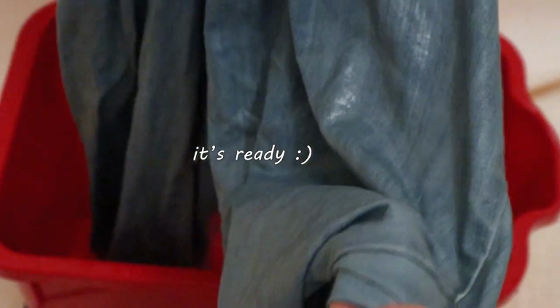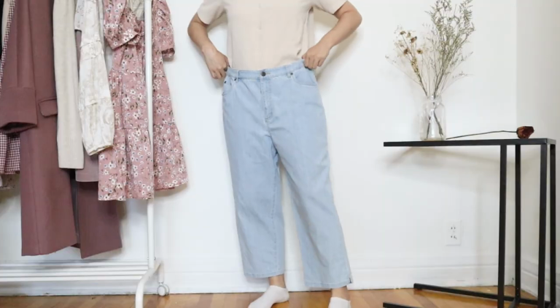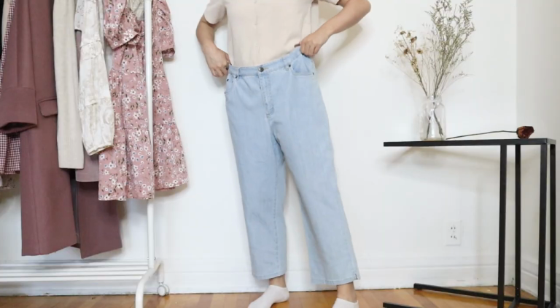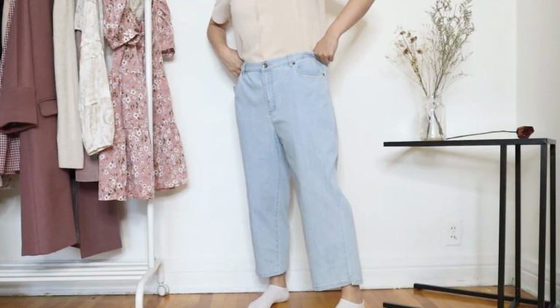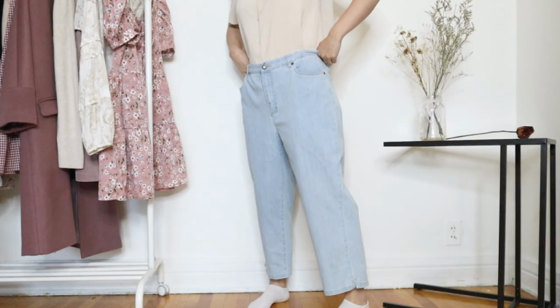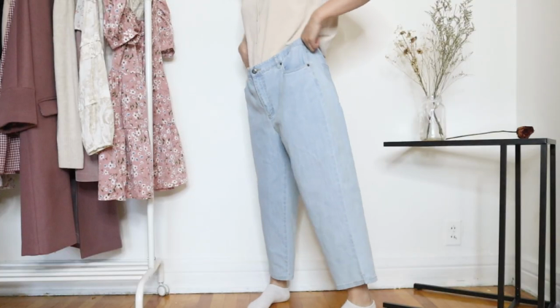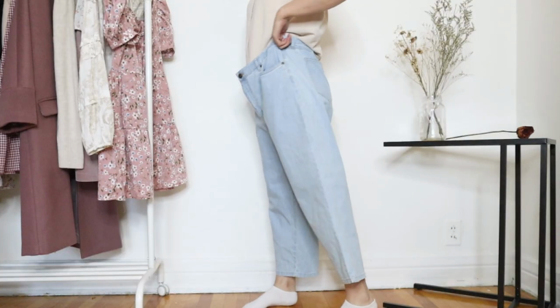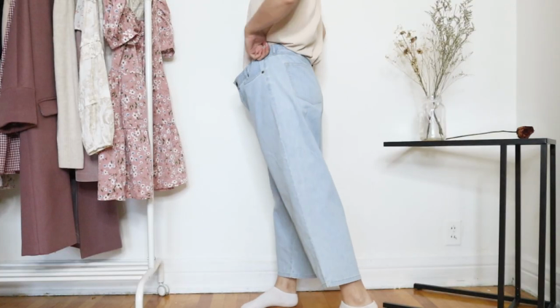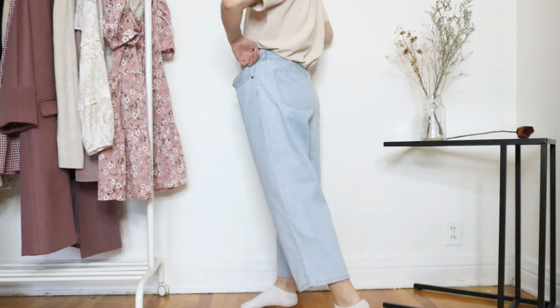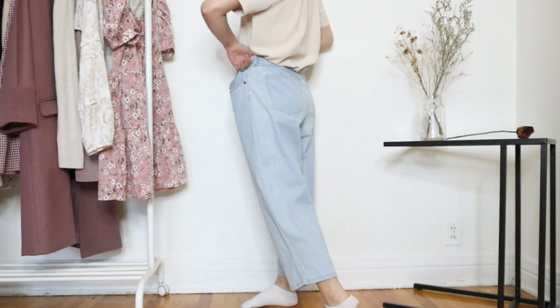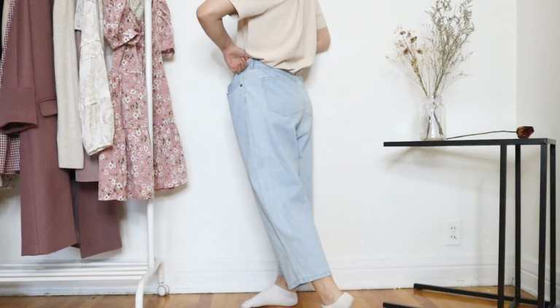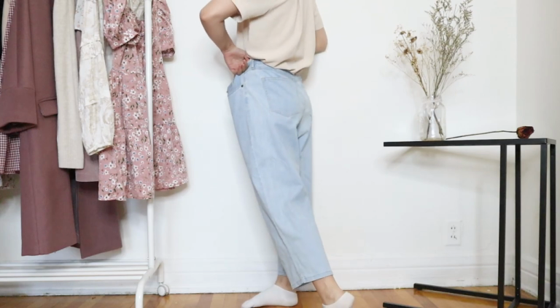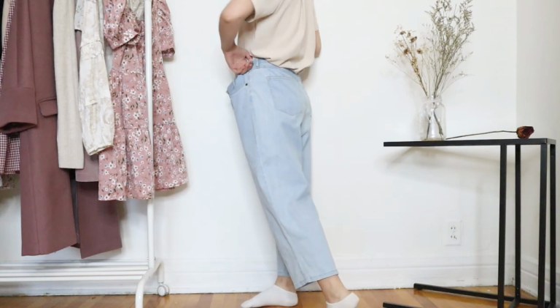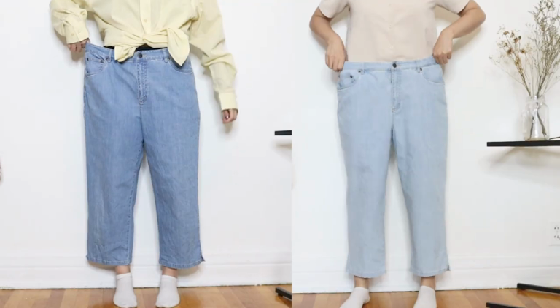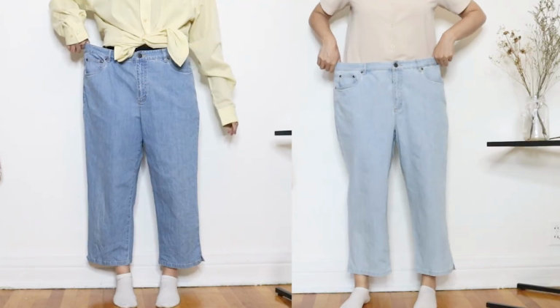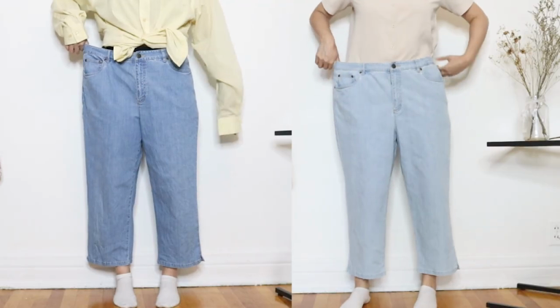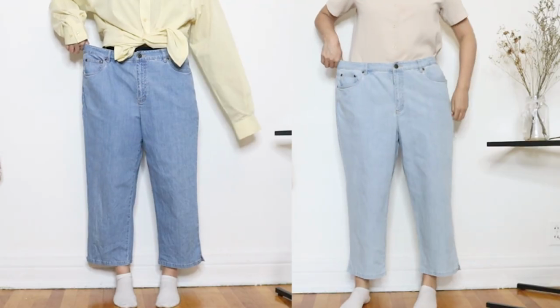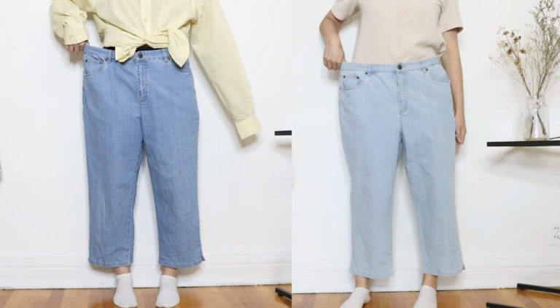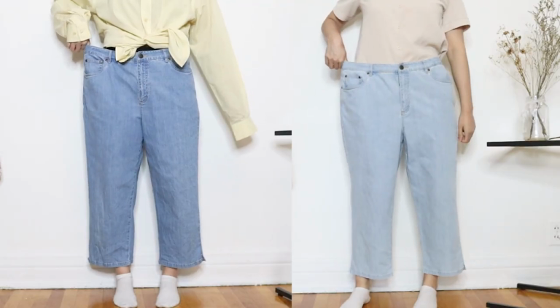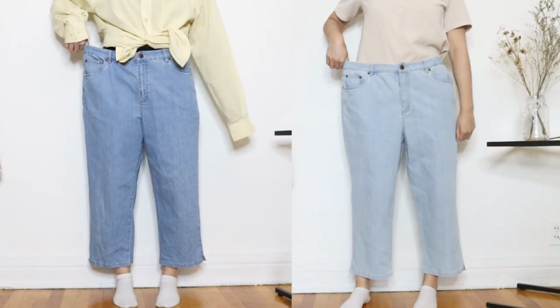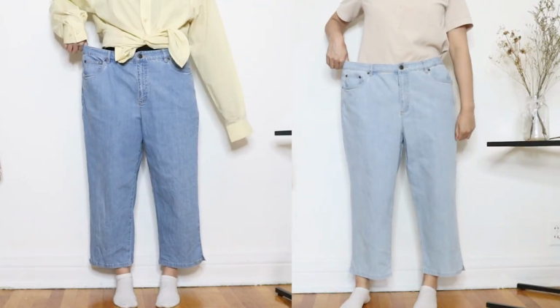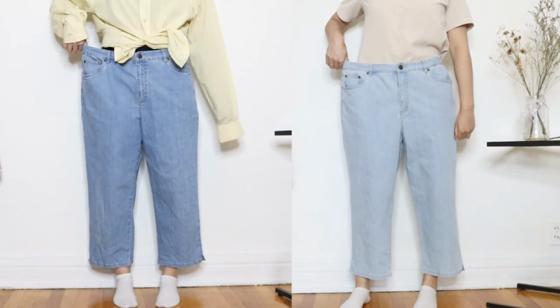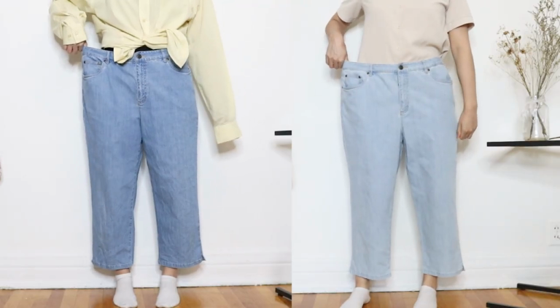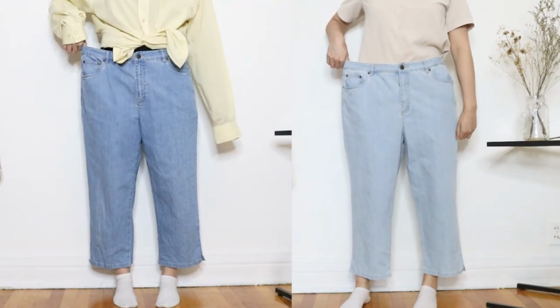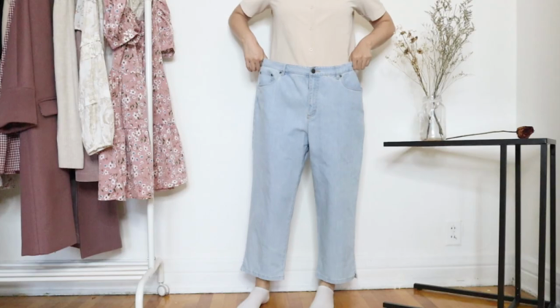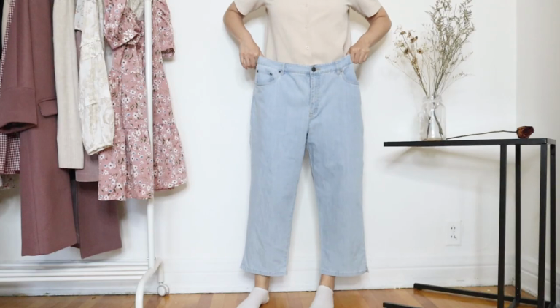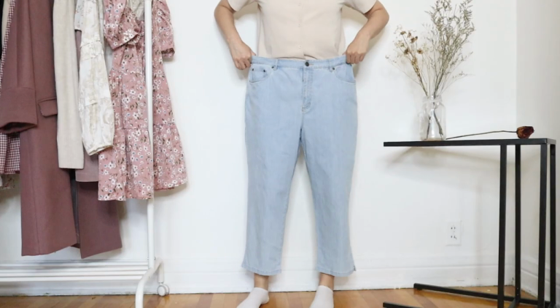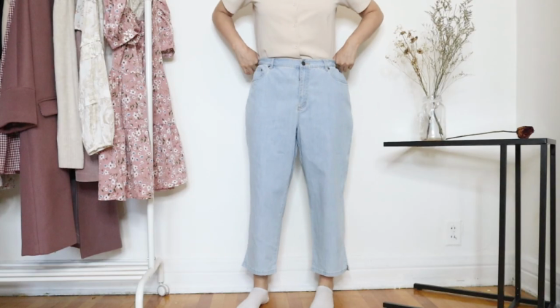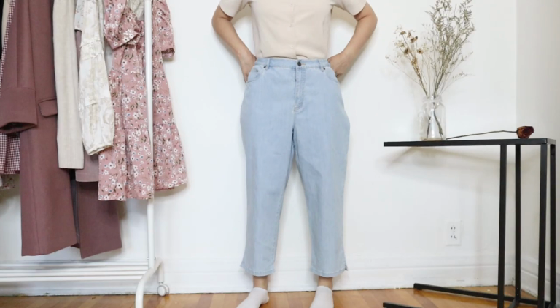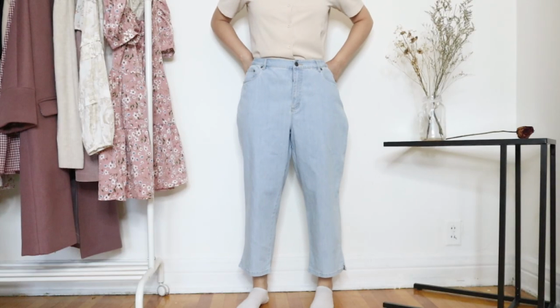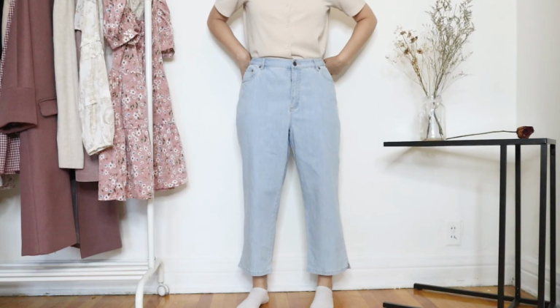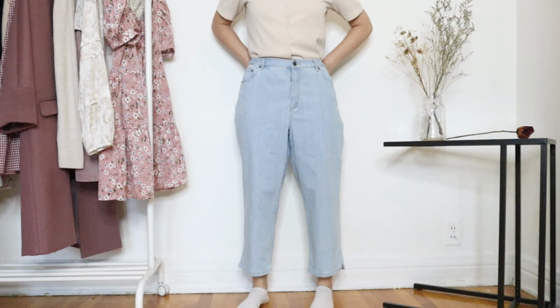Keep in mind that the color will always show up a few shades darker when wet. Here's how it turned out after bleaching — I find it looks pretty good. And now to adjust the waist.